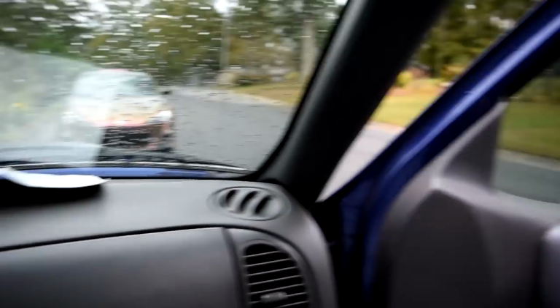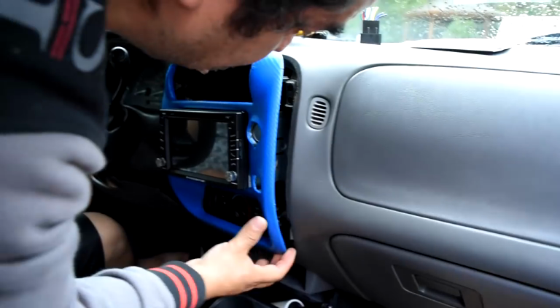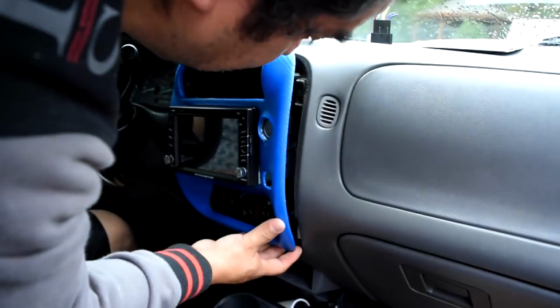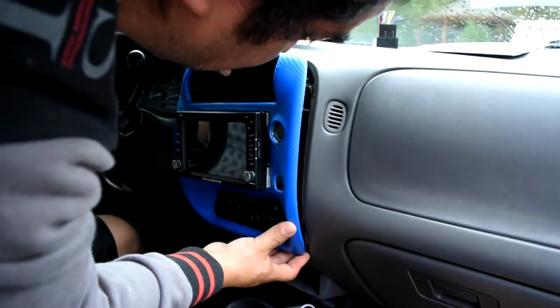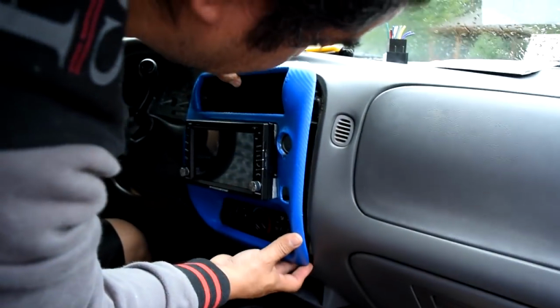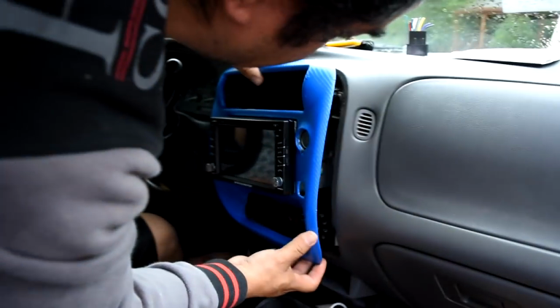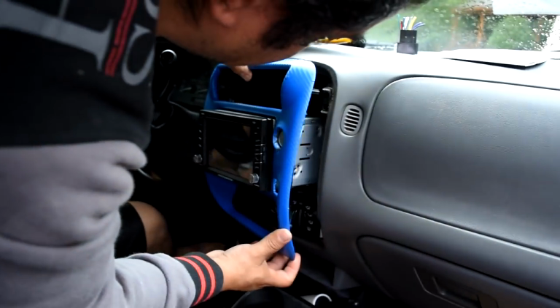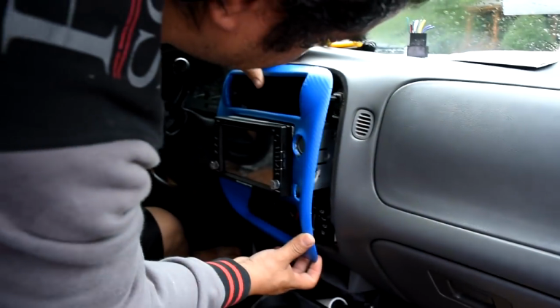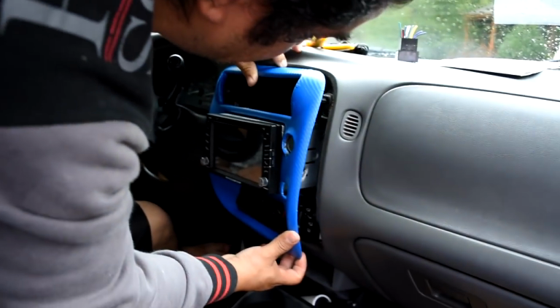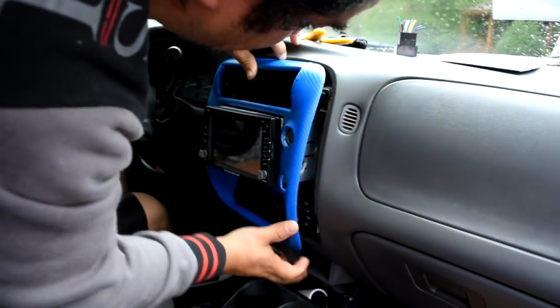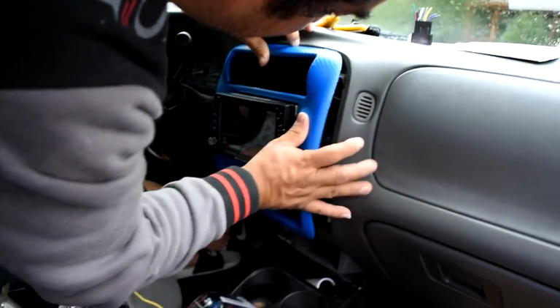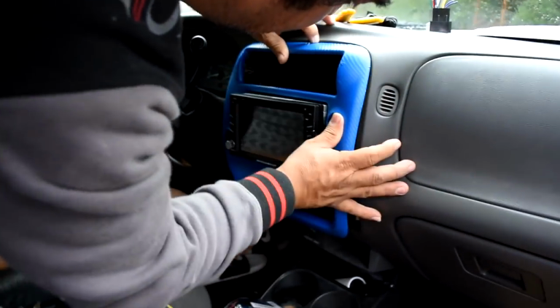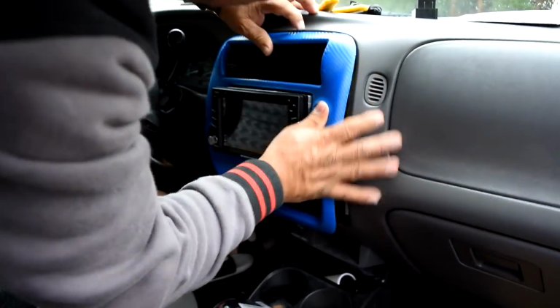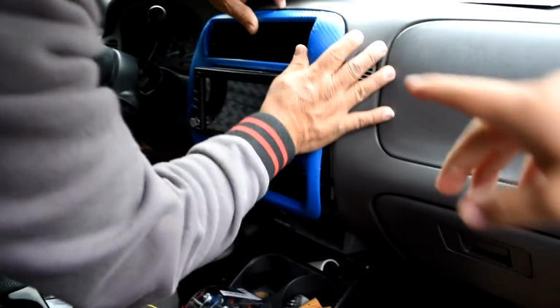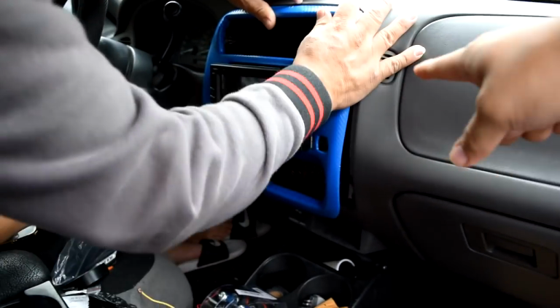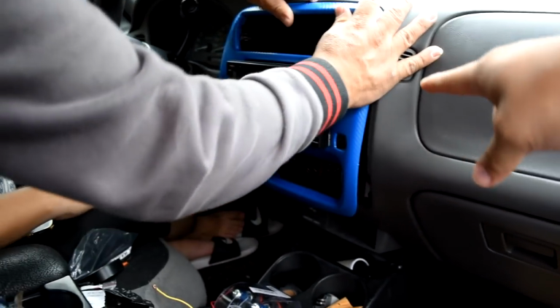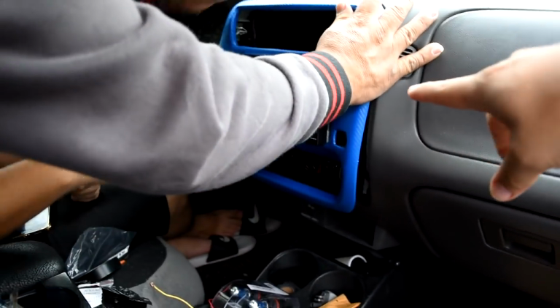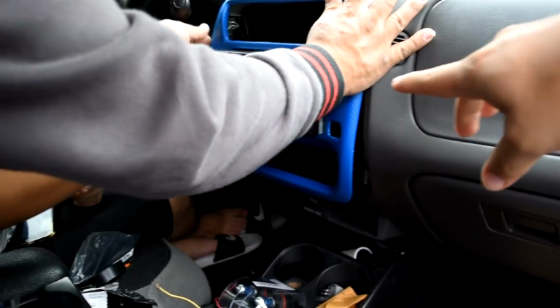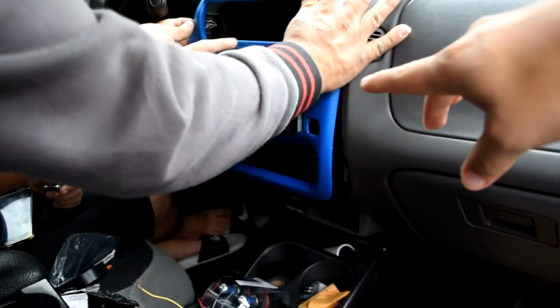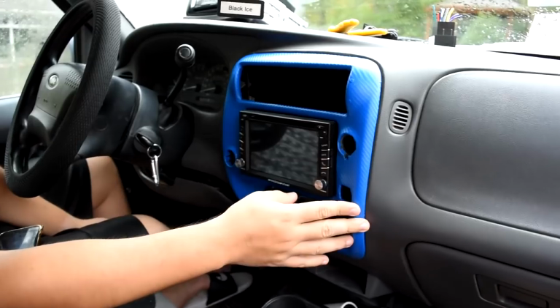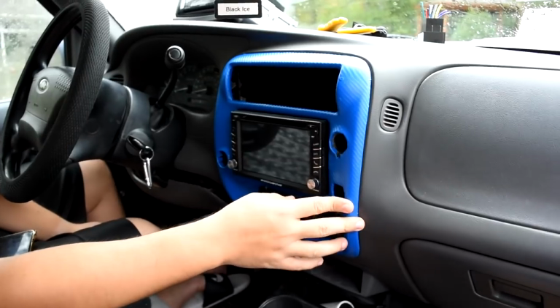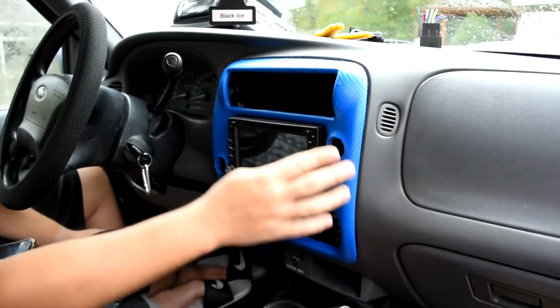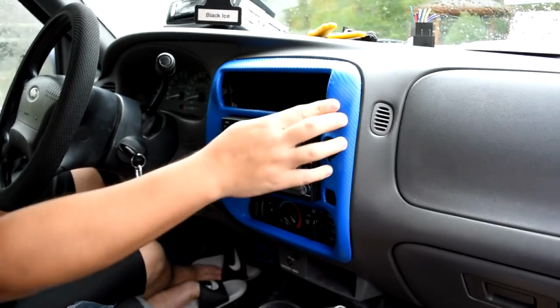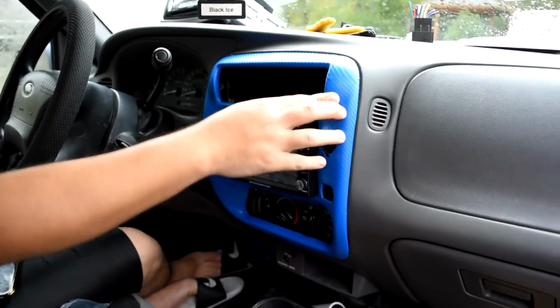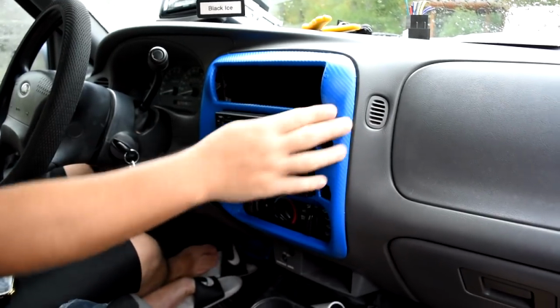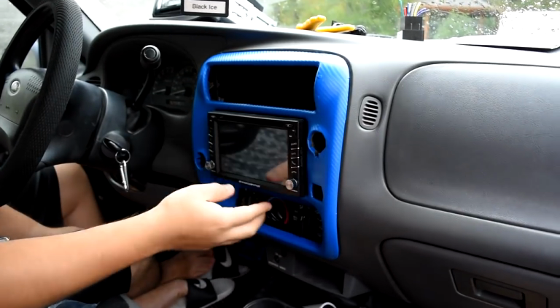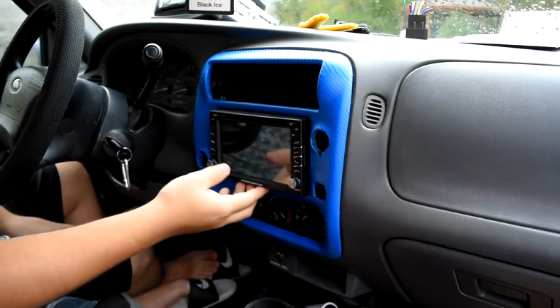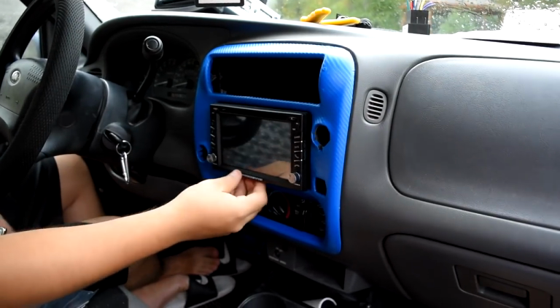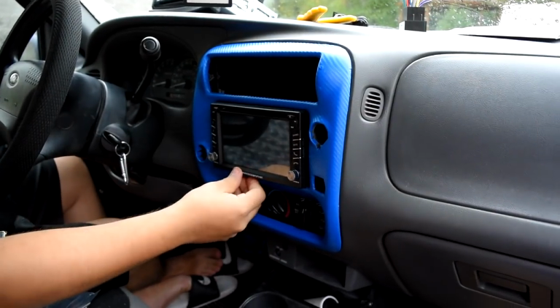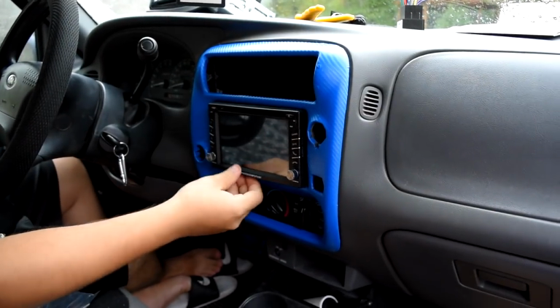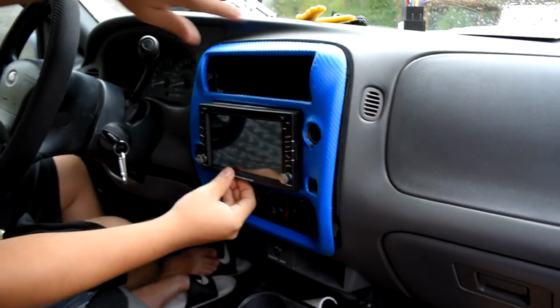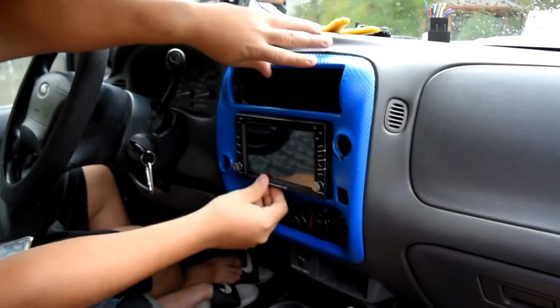Now we're just assembling it, putting it back together. My dad wrapped that so it's already on as you can see.